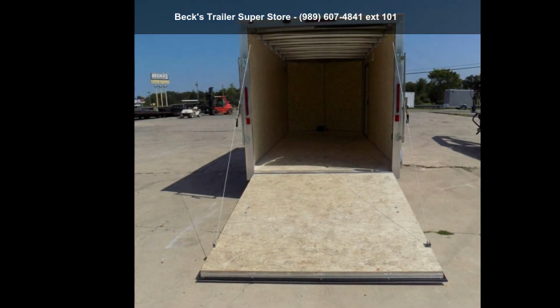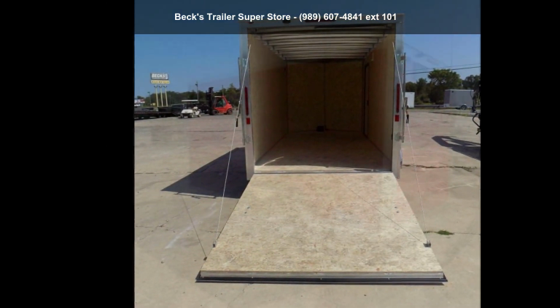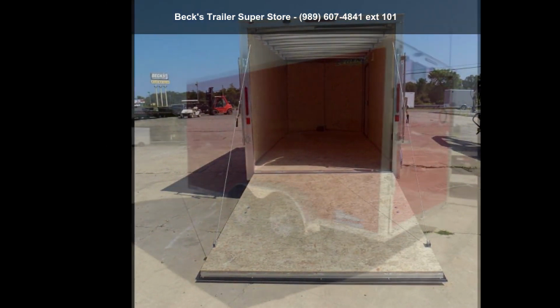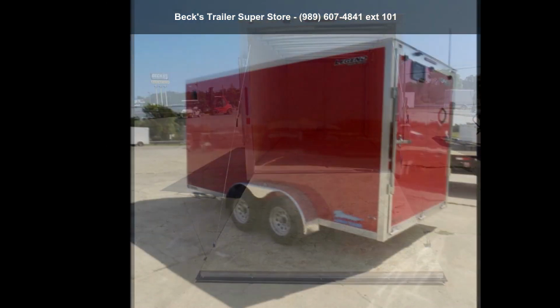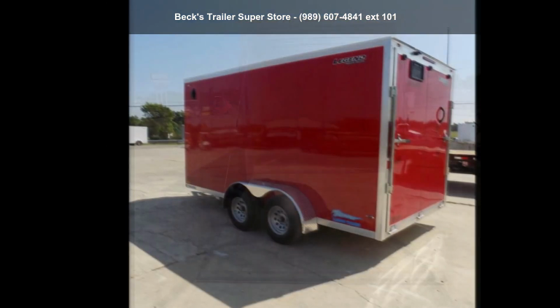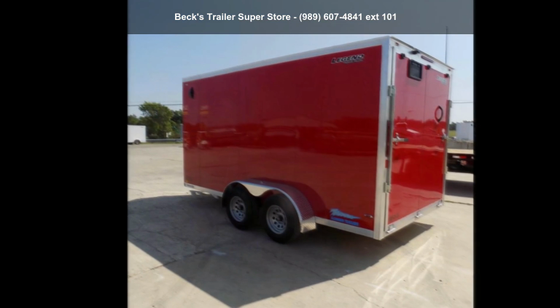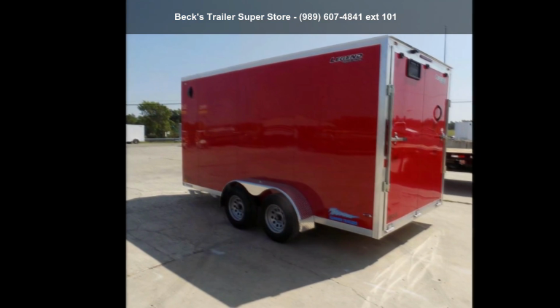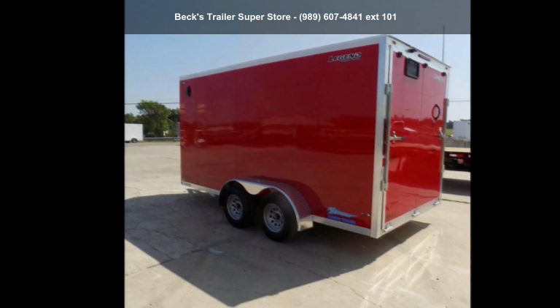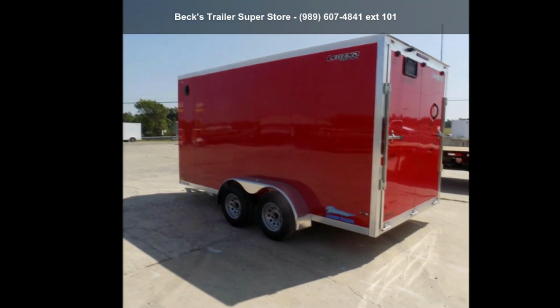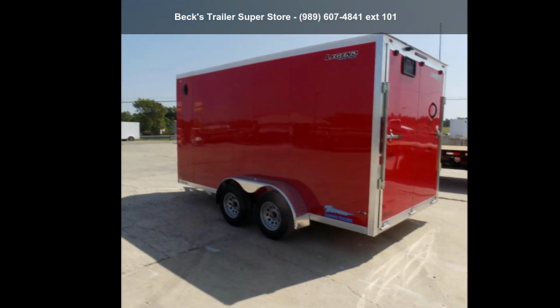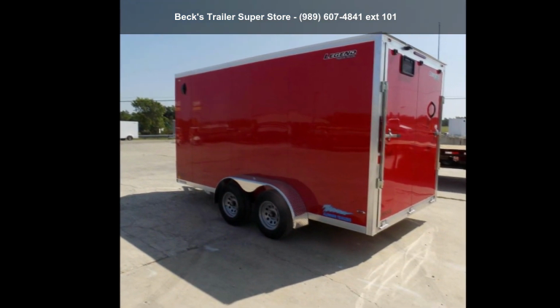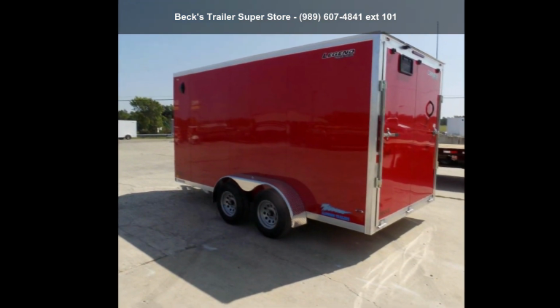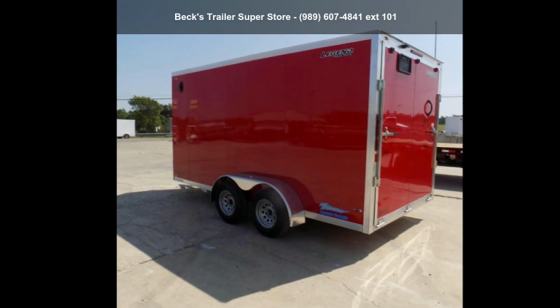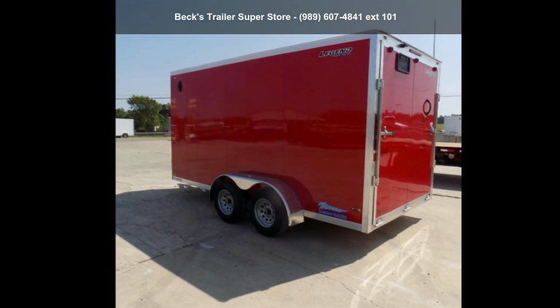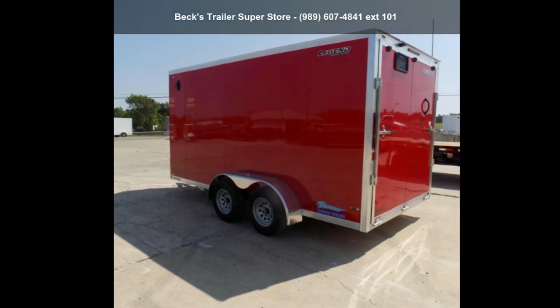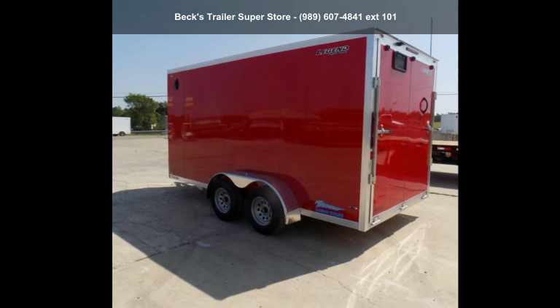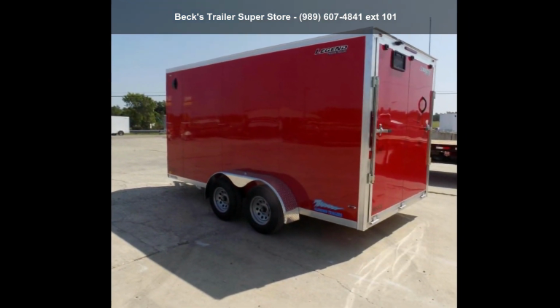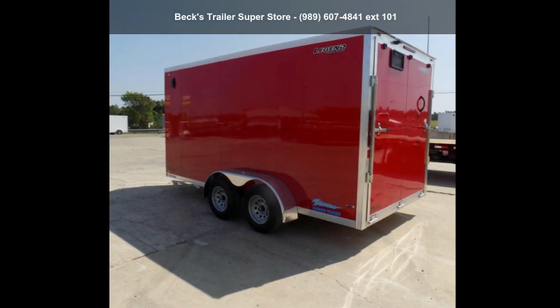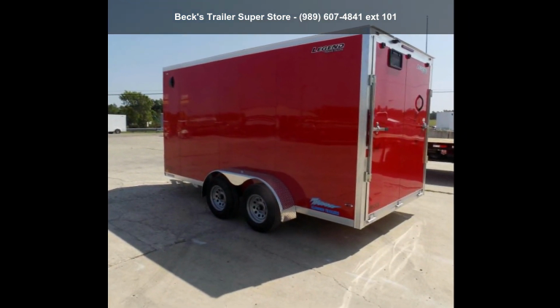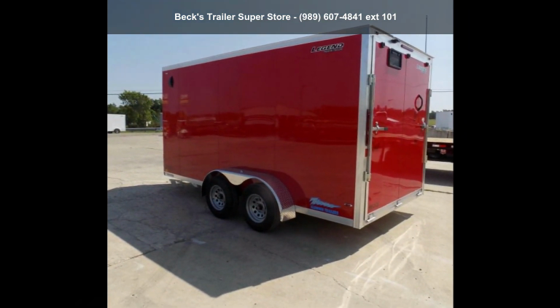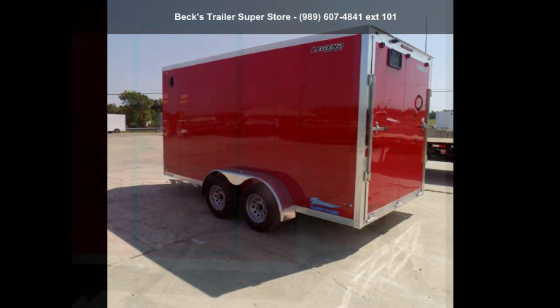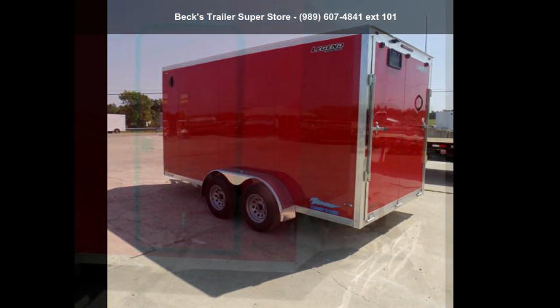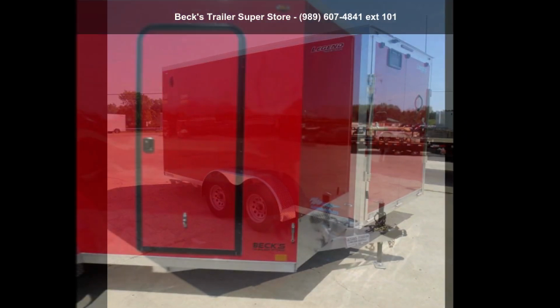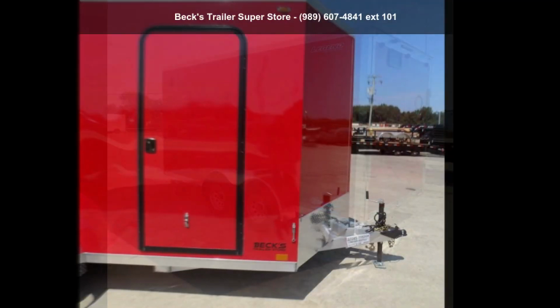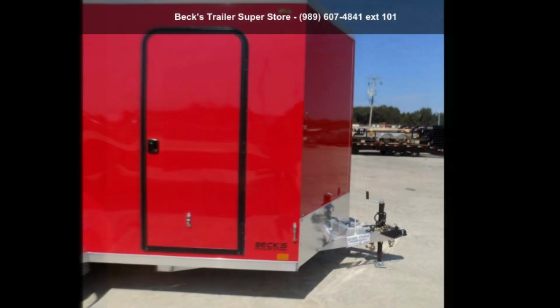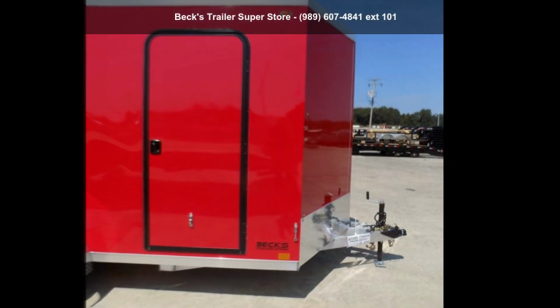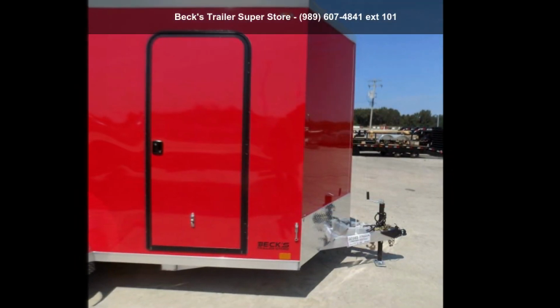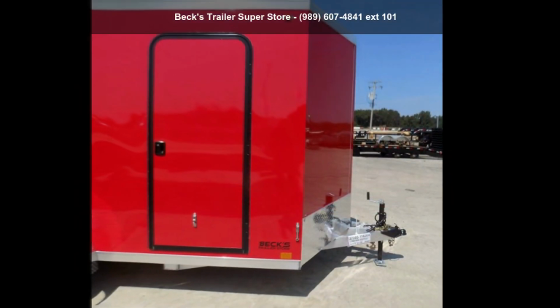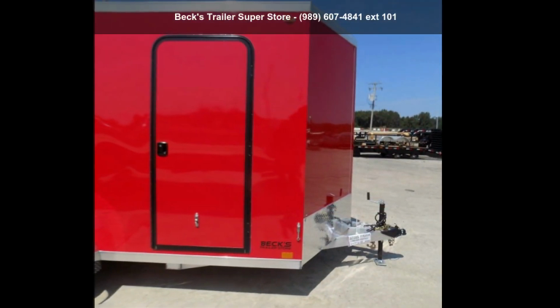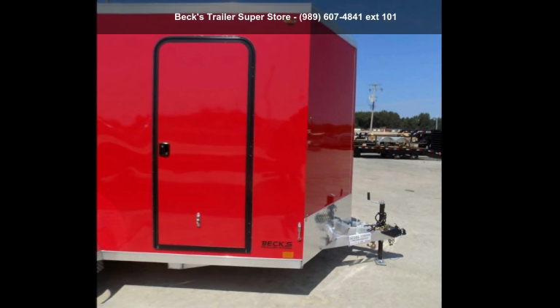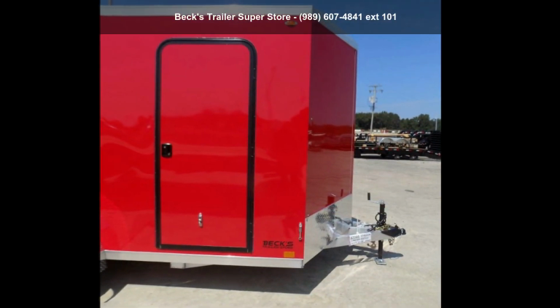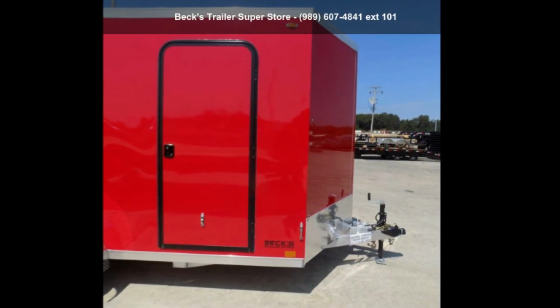Call now to ask the dealer about this unit. We are sure to have a quality trailer that fits your needs.